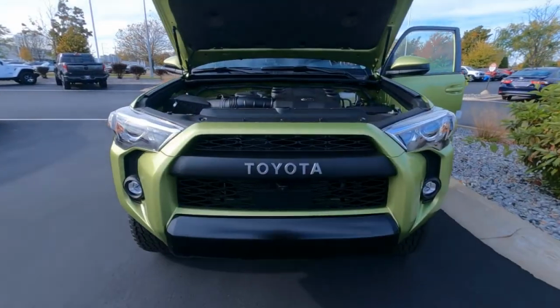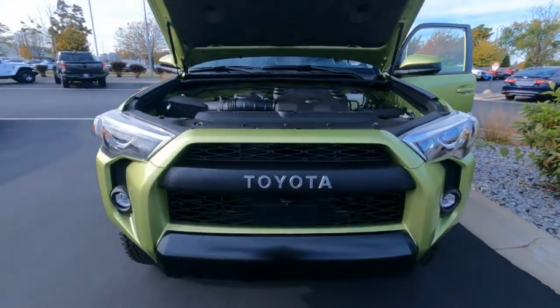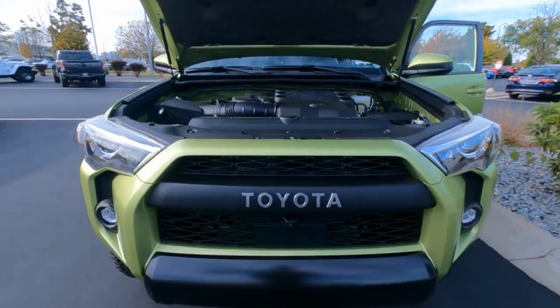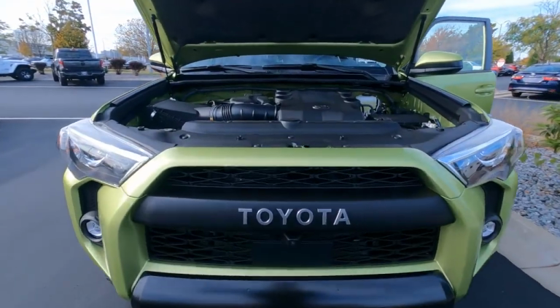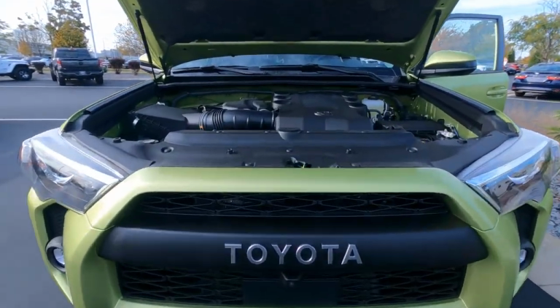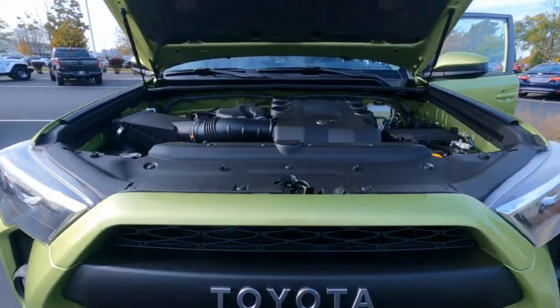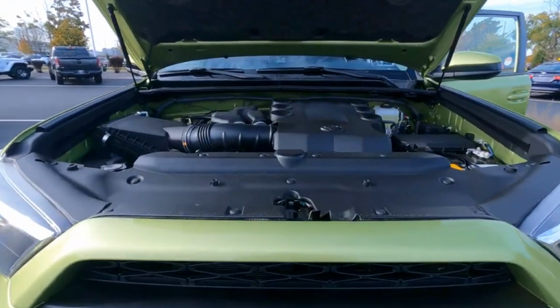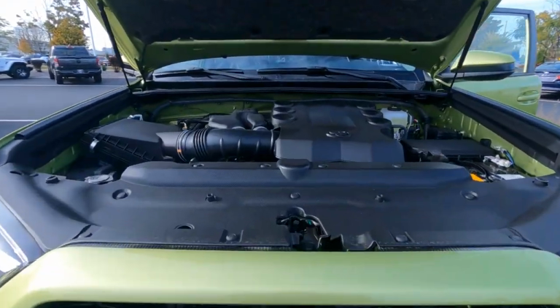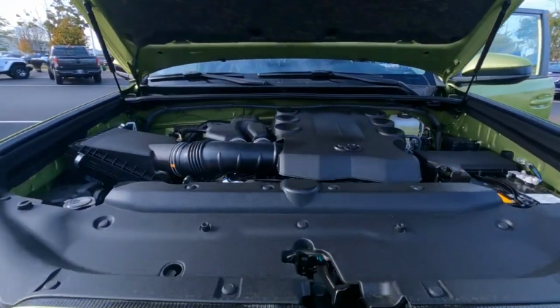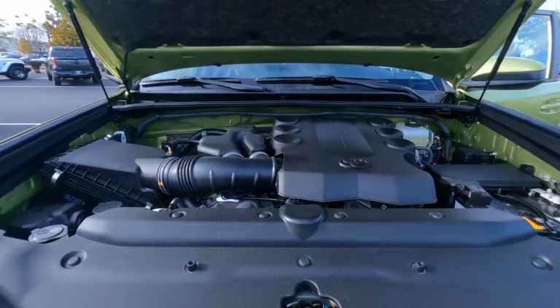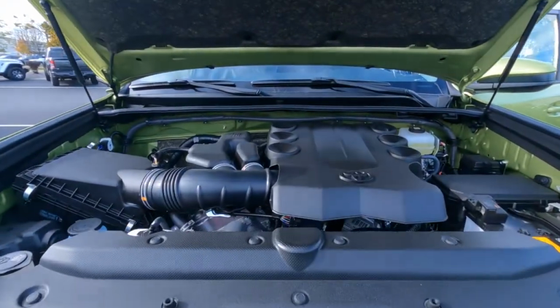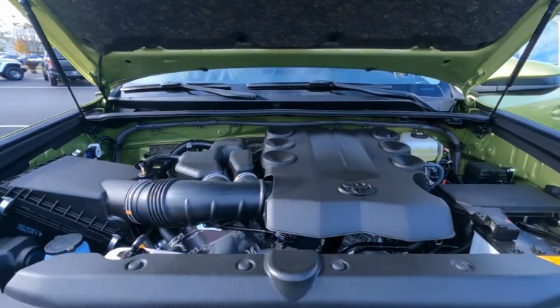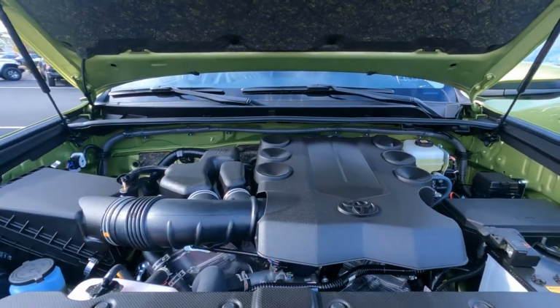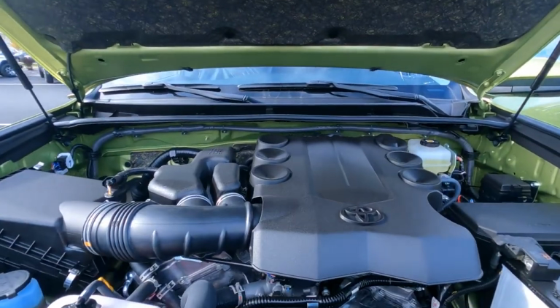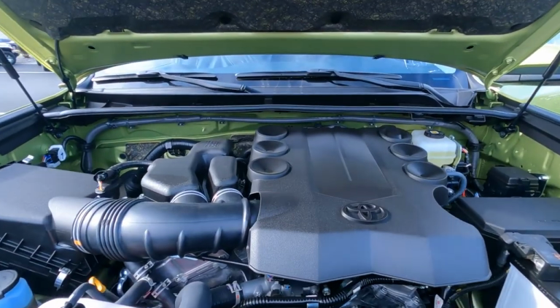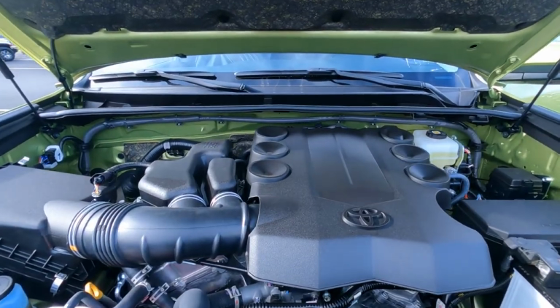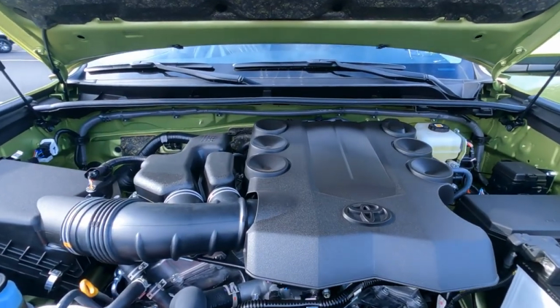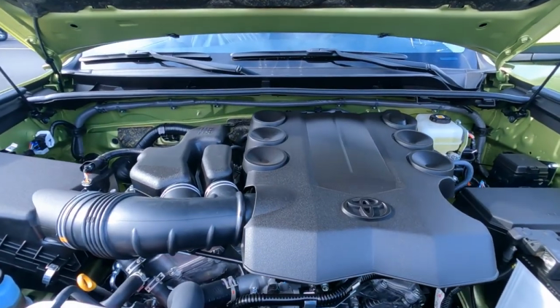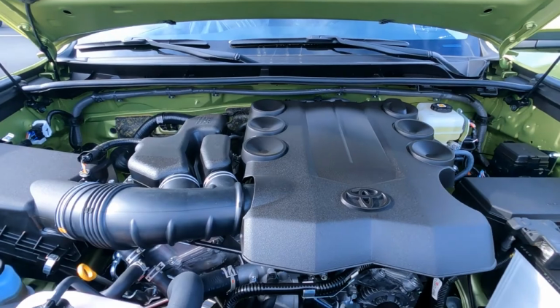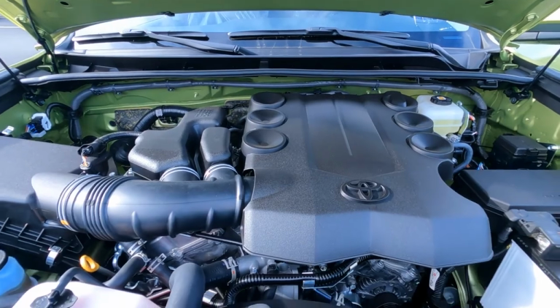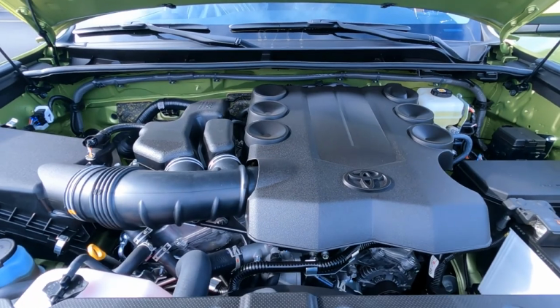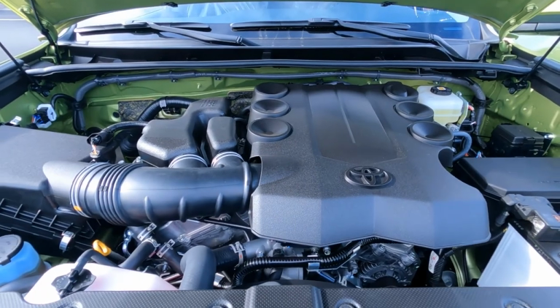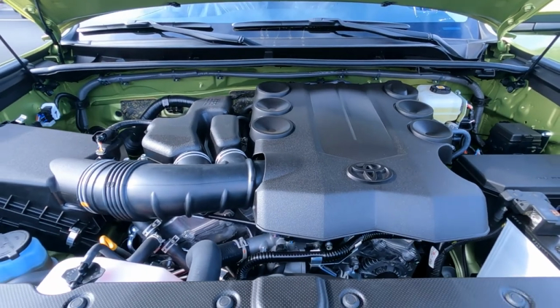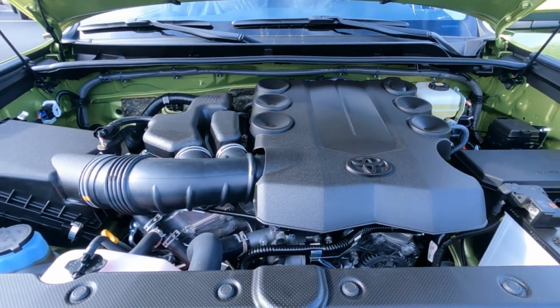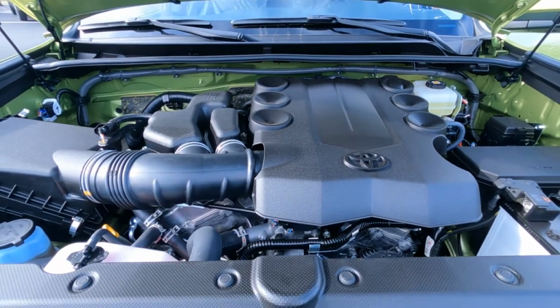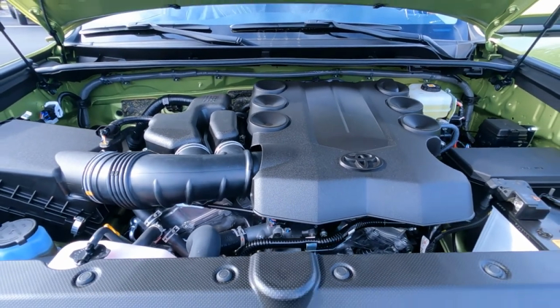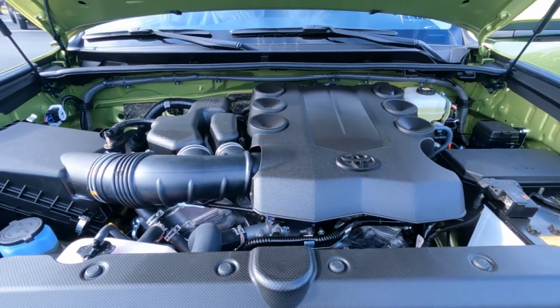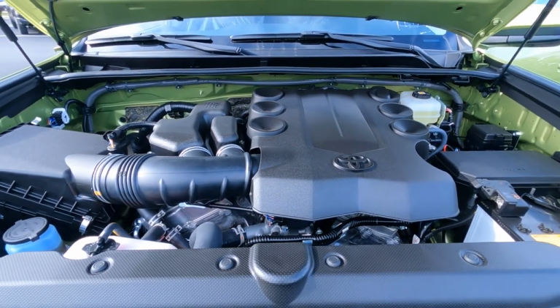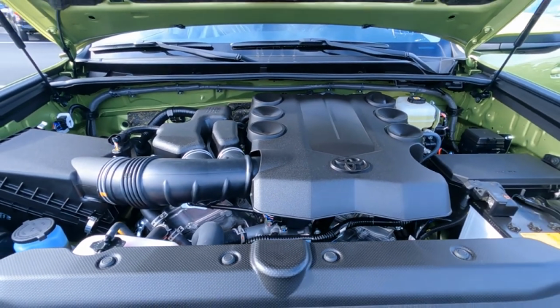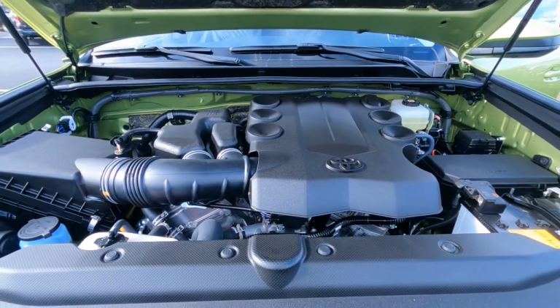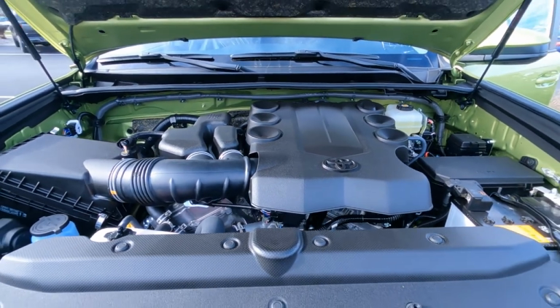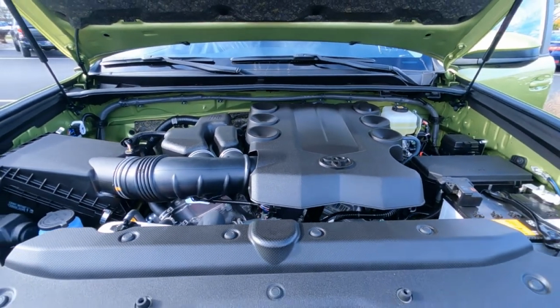Here's a quick look at the engine. This is going to be the 4-liter V6 — the same one that's been on there for a couple years, but a great engine.